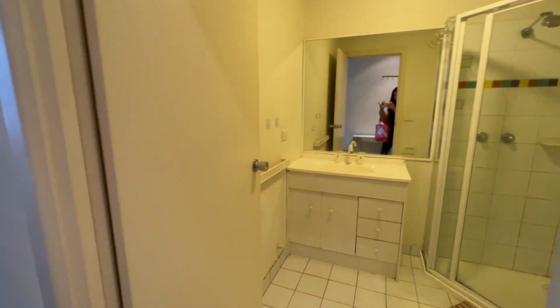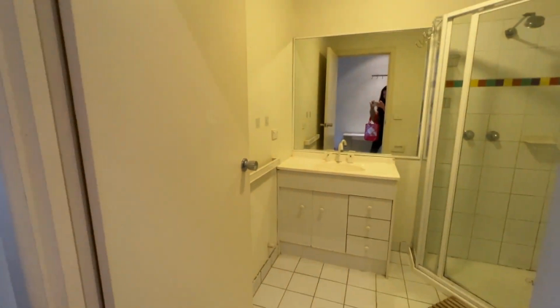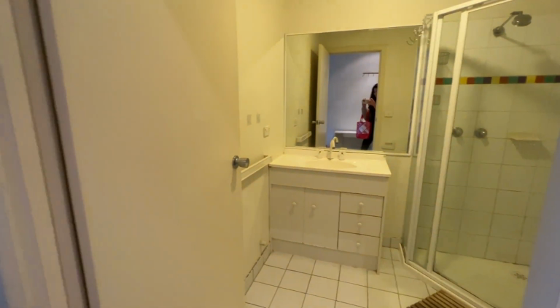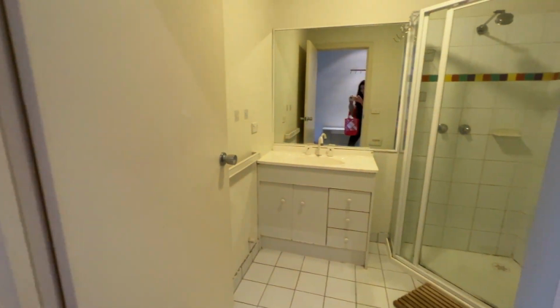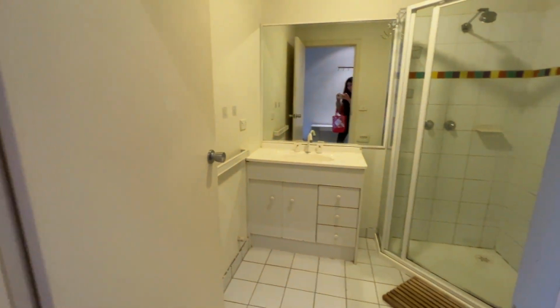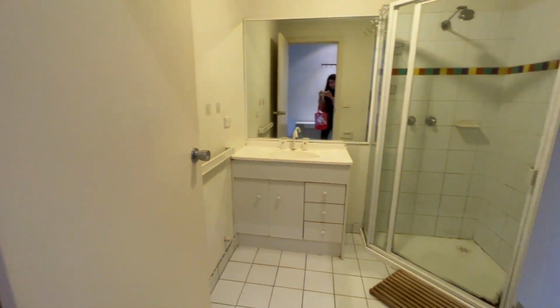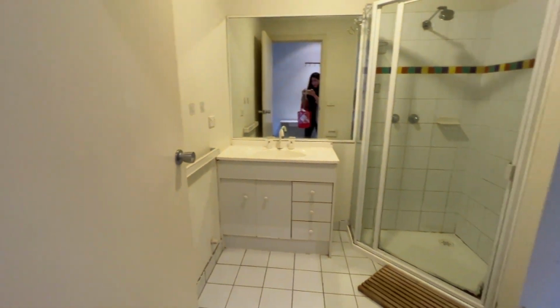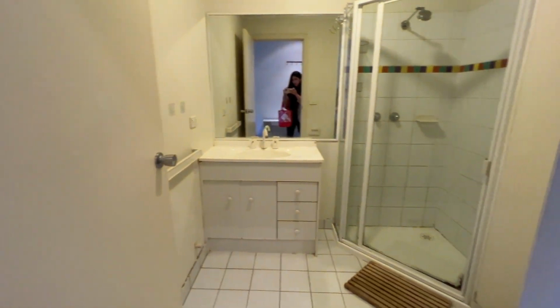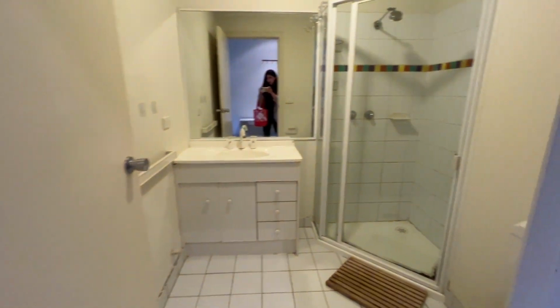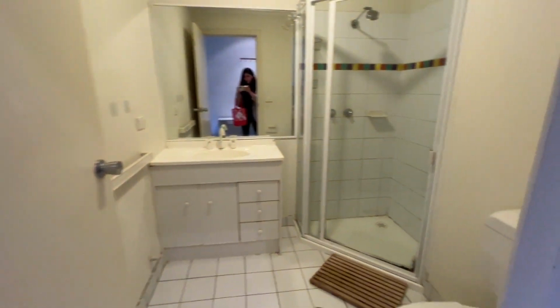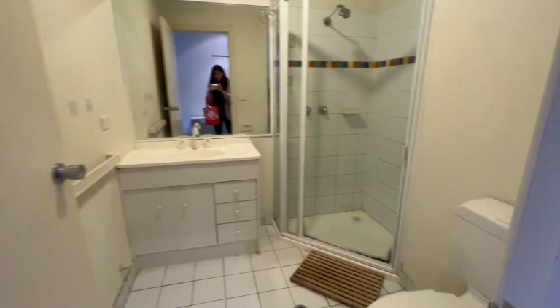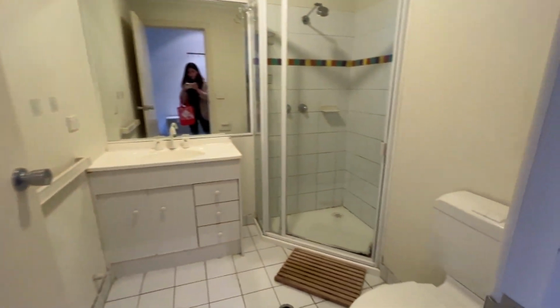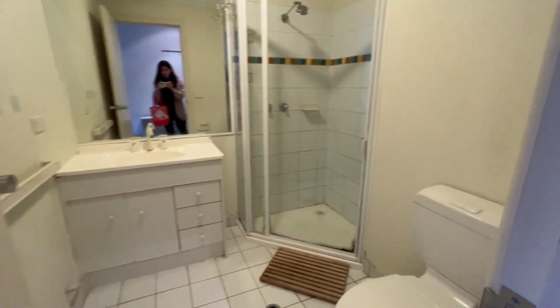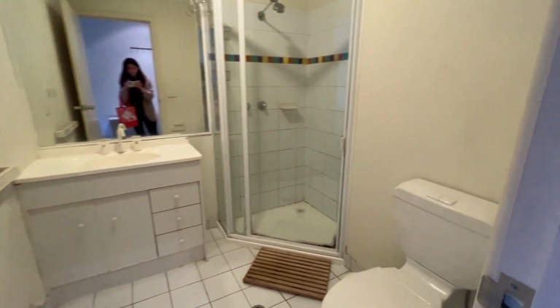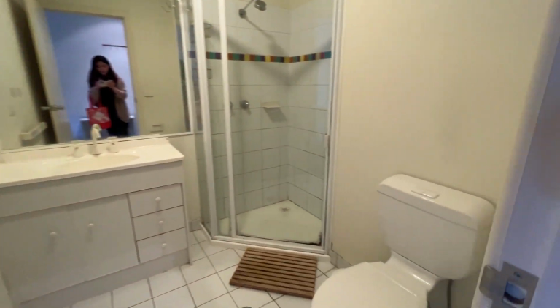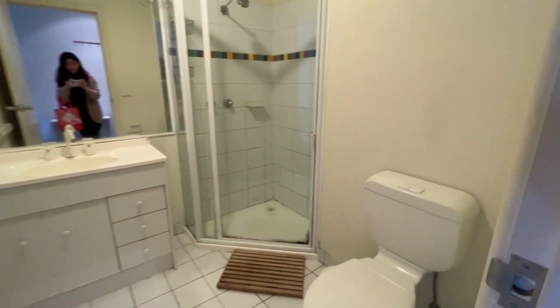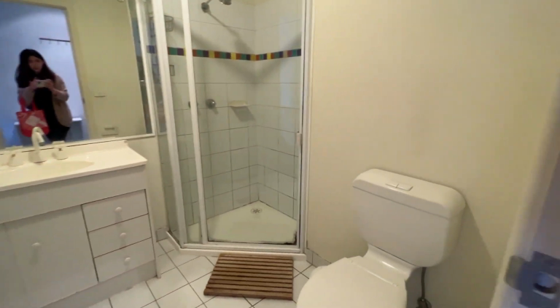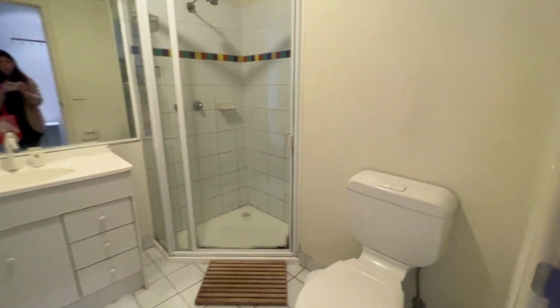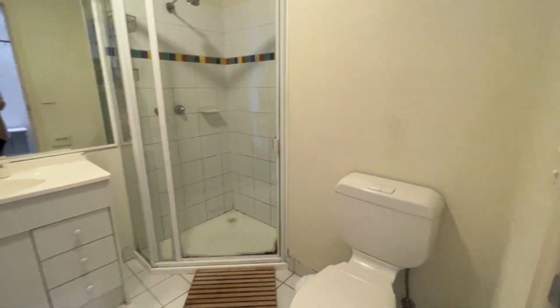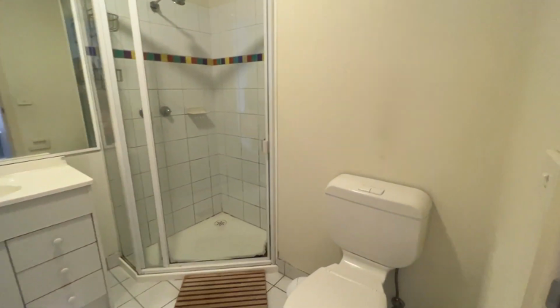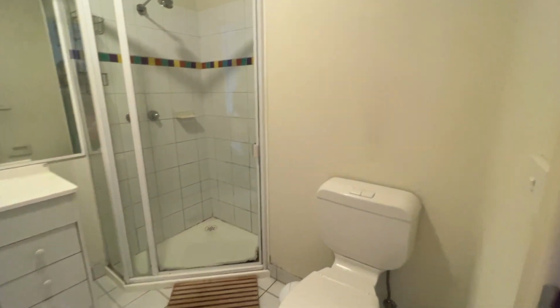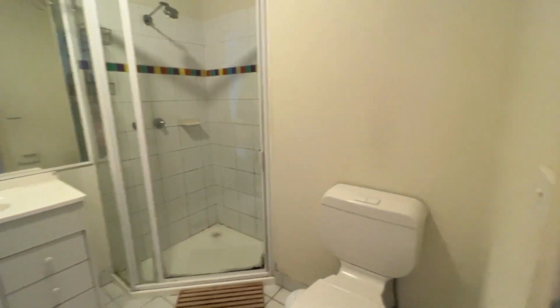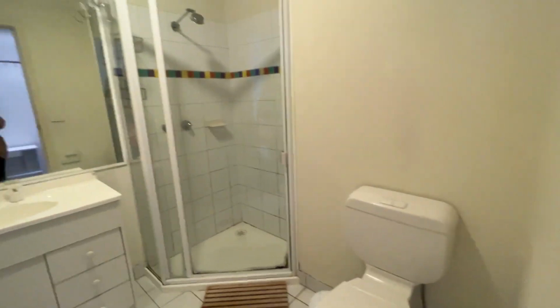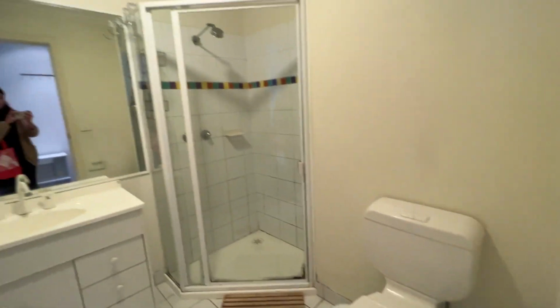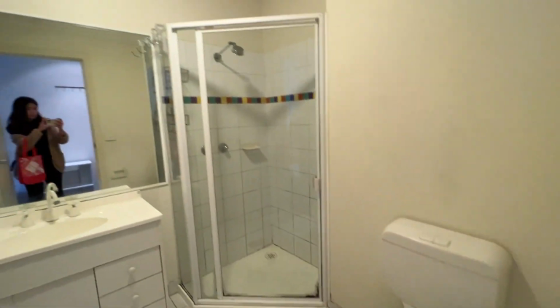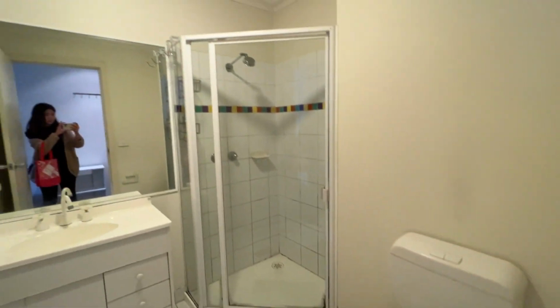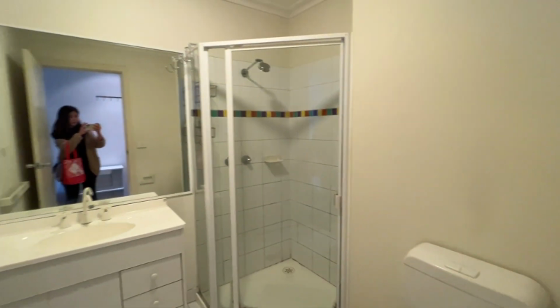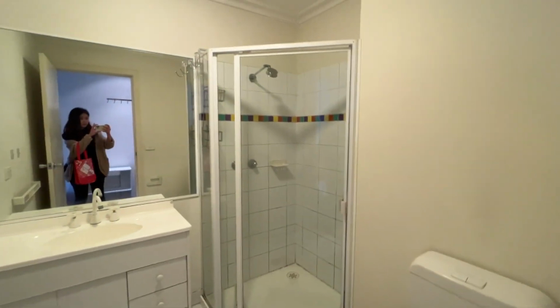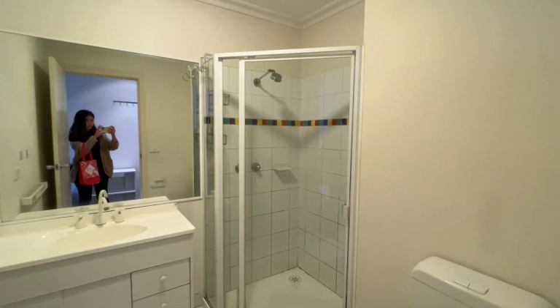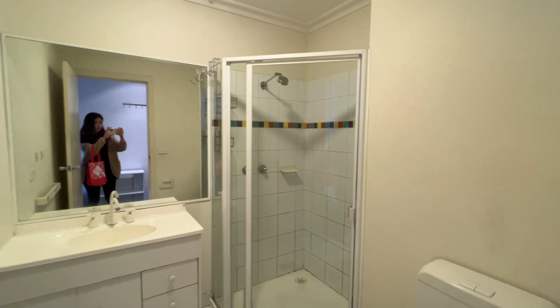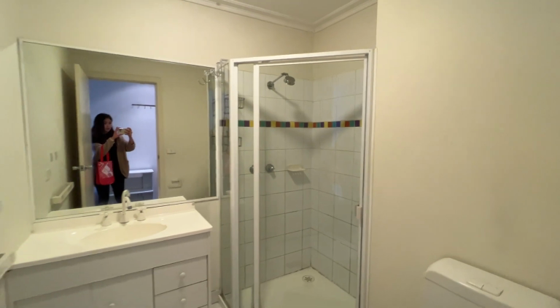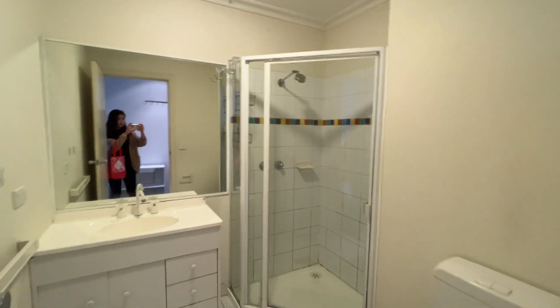That is the bathroom — toilet and standard shower head.